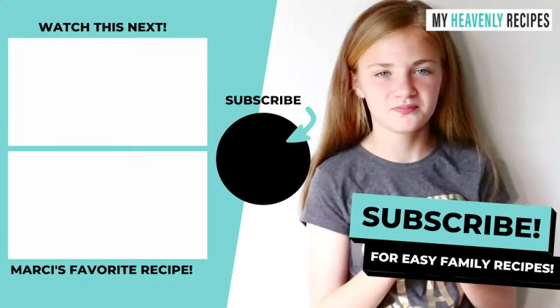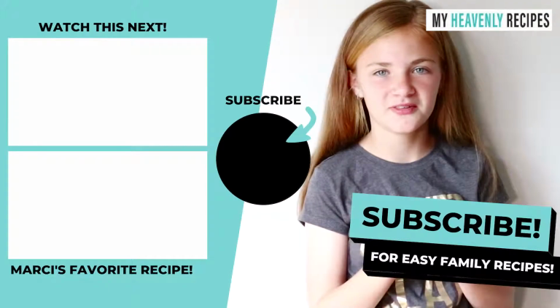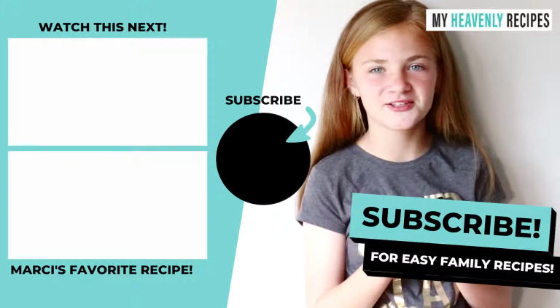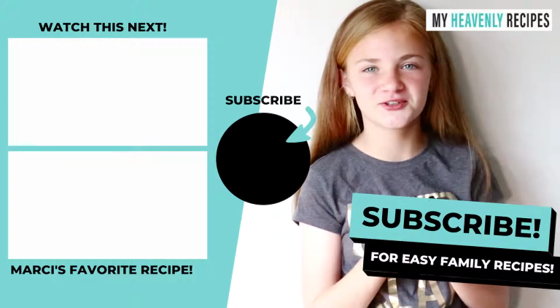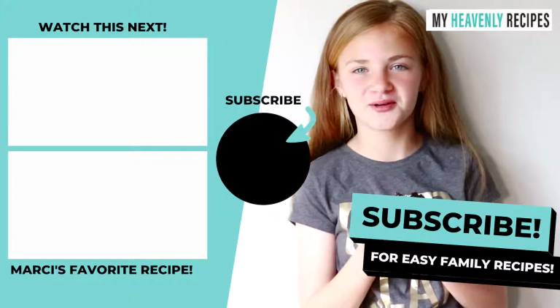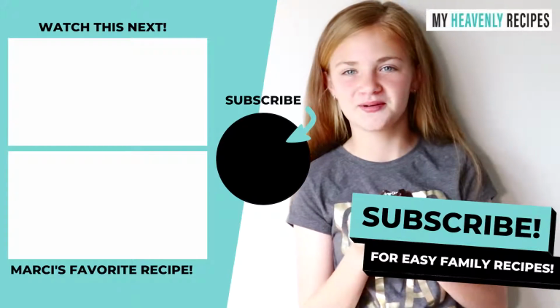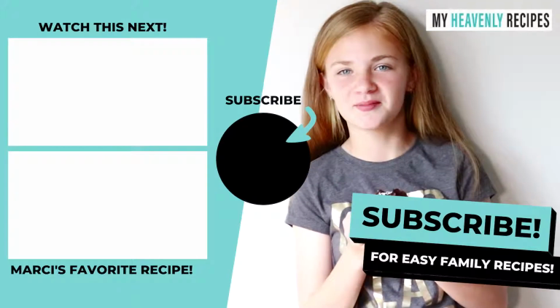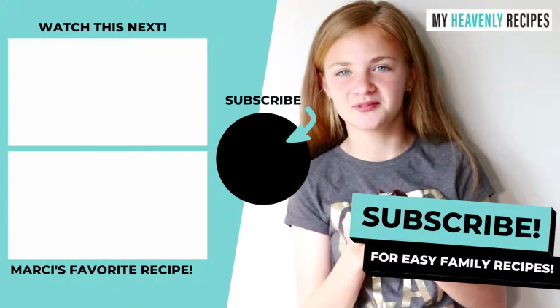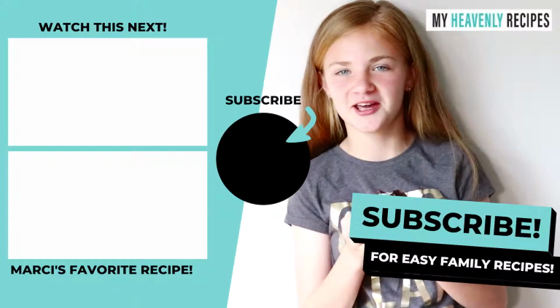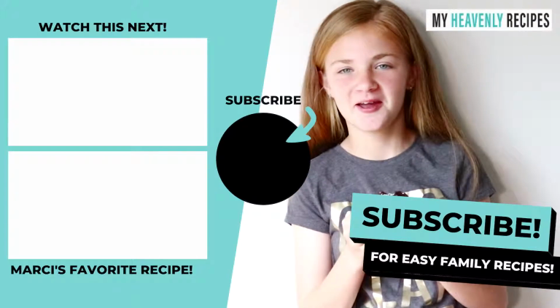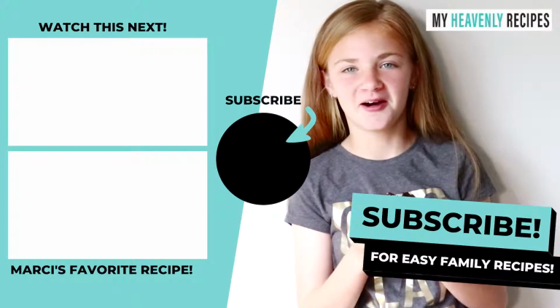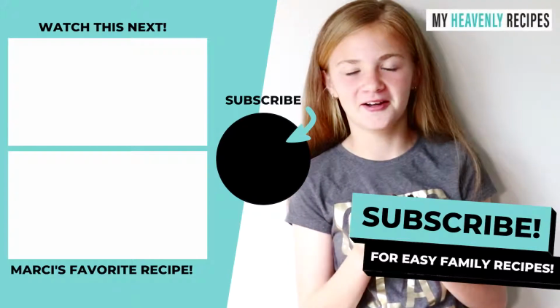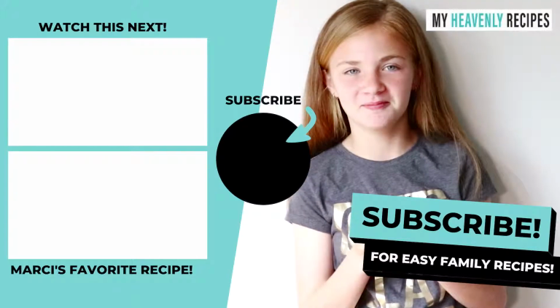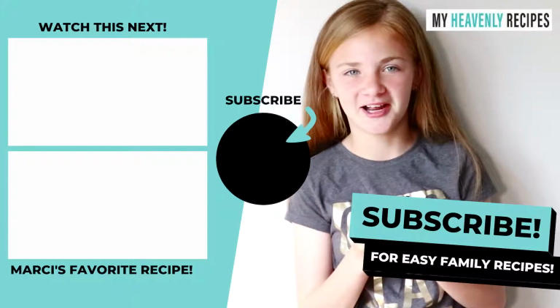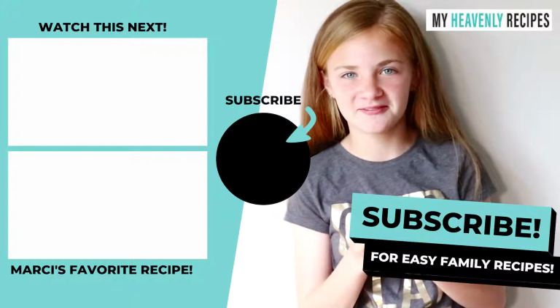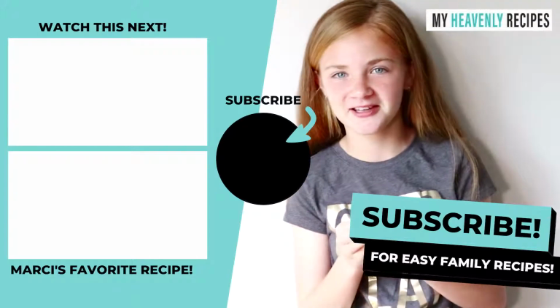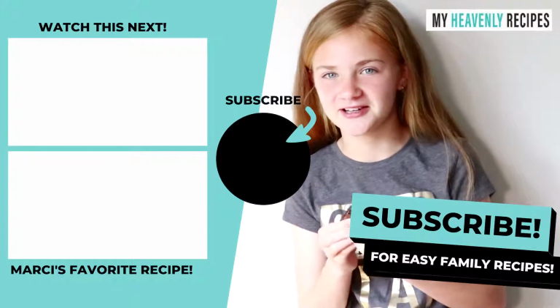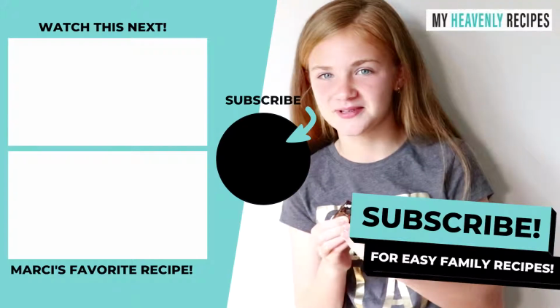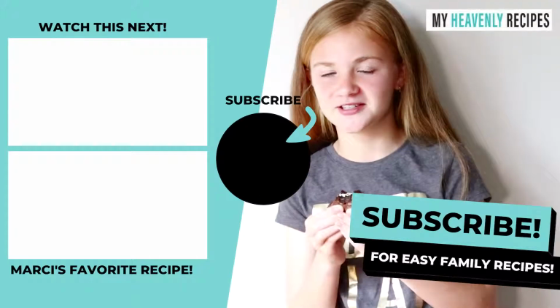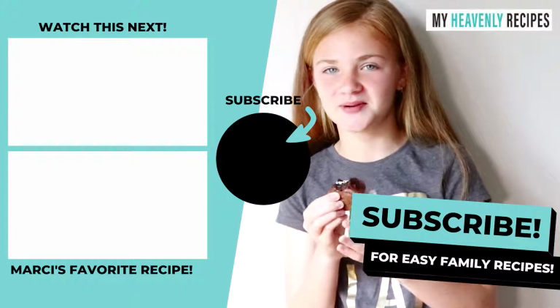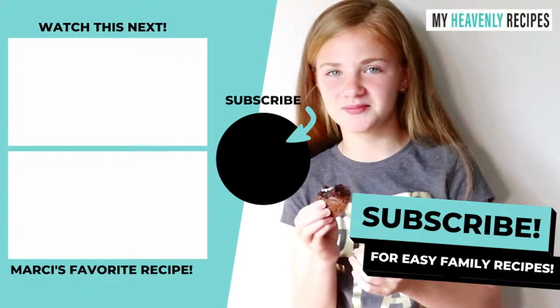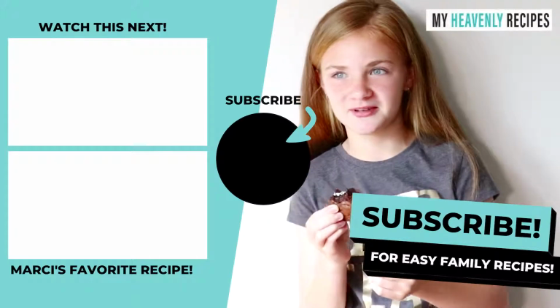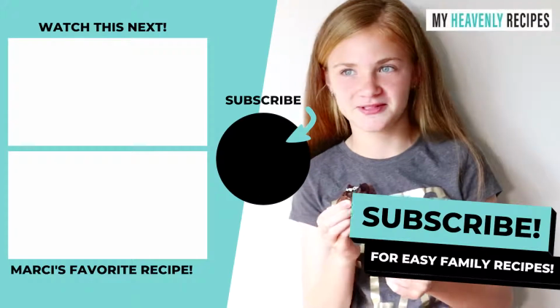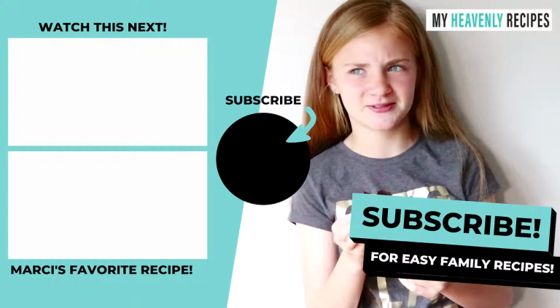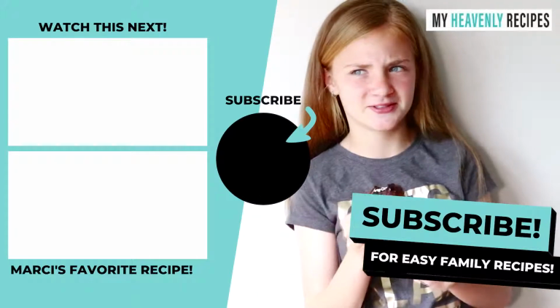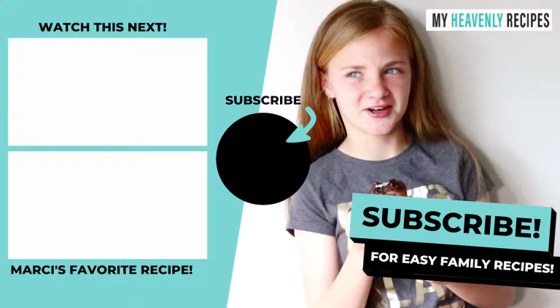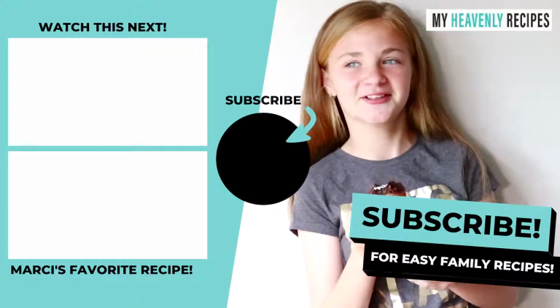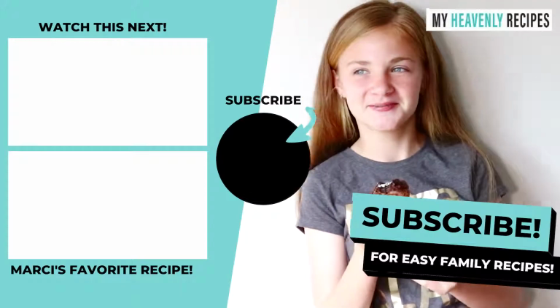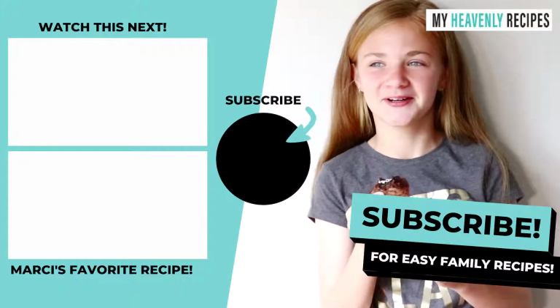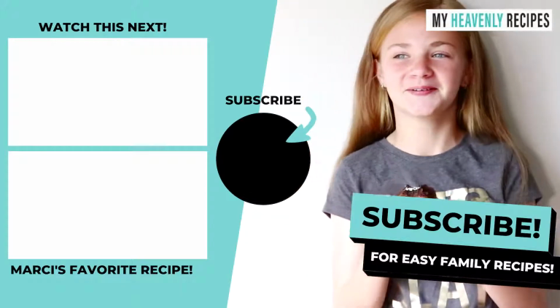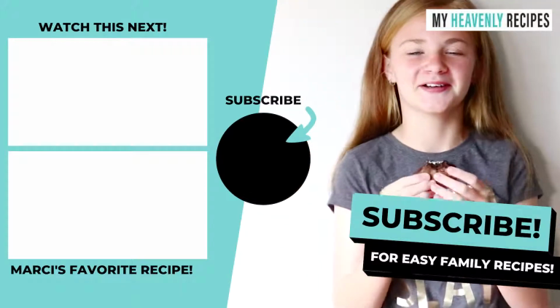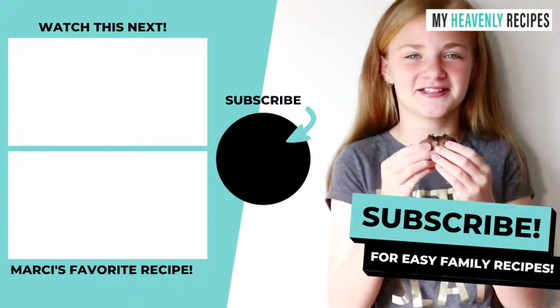Thanks for joining me and my mom today on My Heavenly Recipes. This is my mom's famous chocolate chip Oreo brownies.